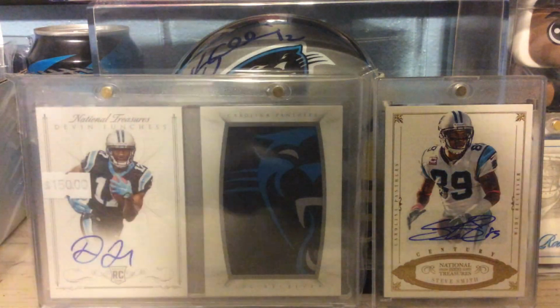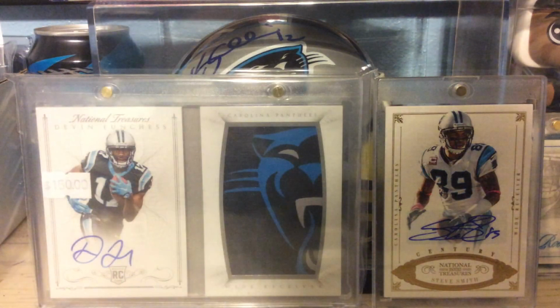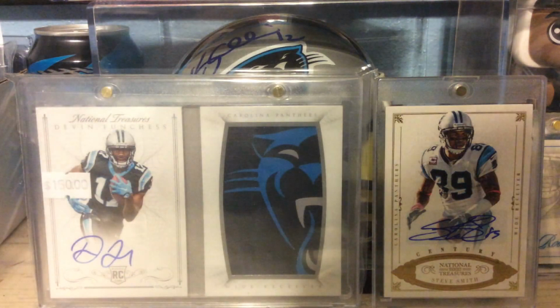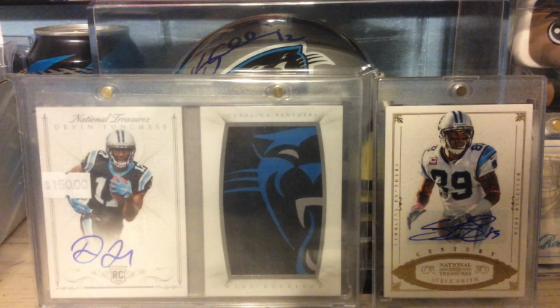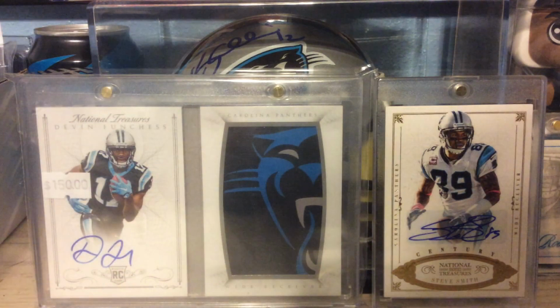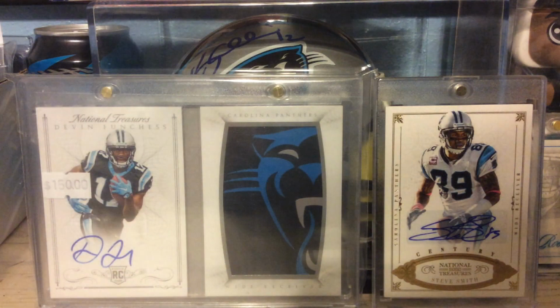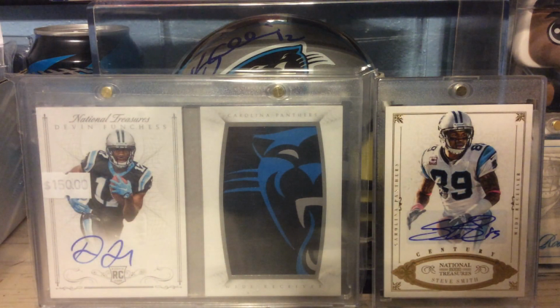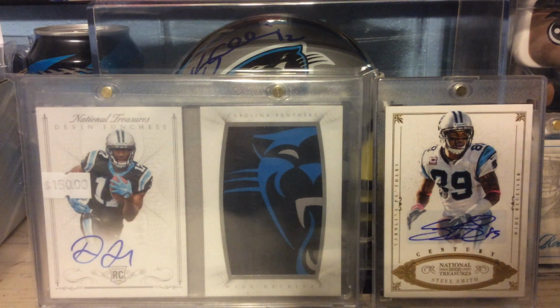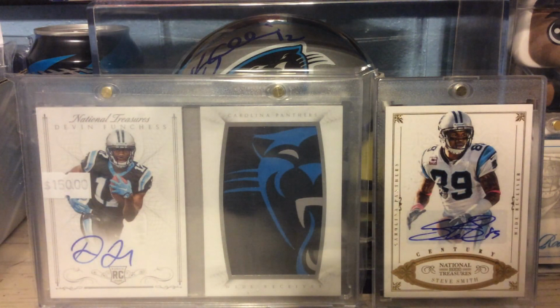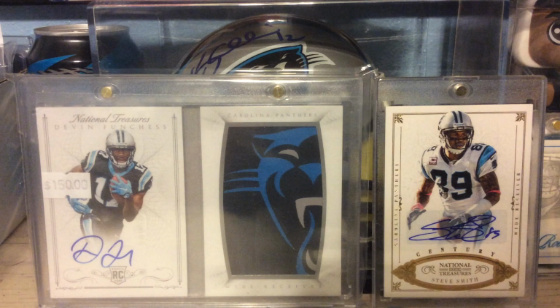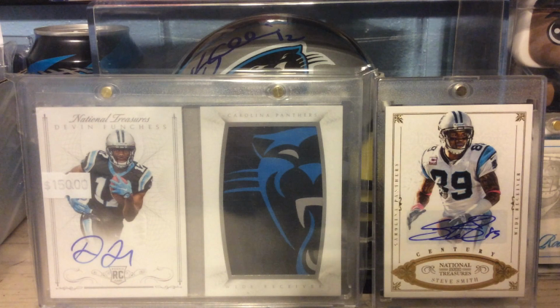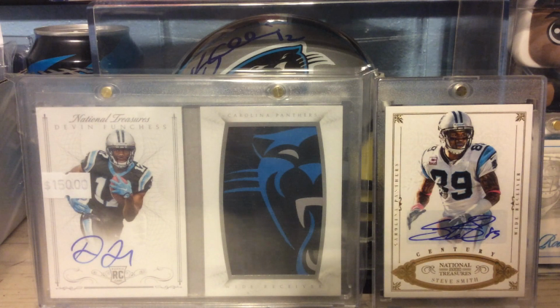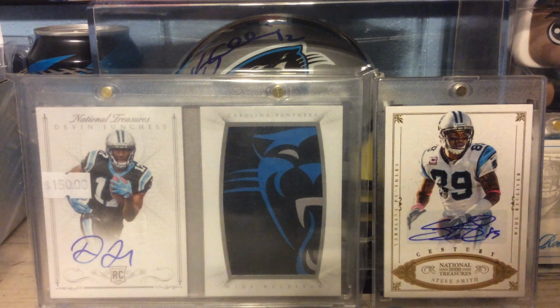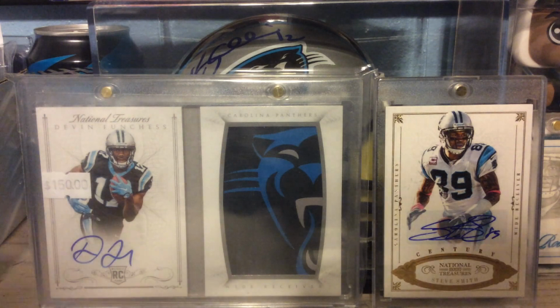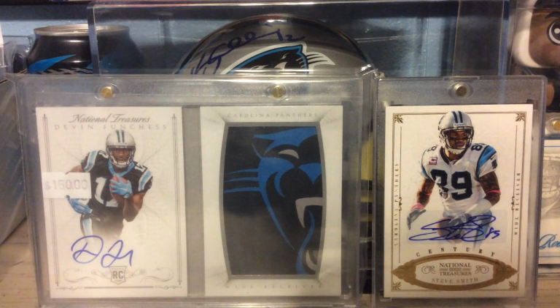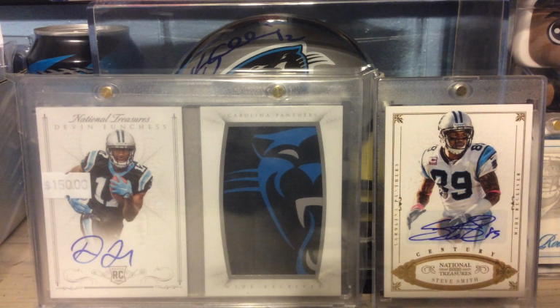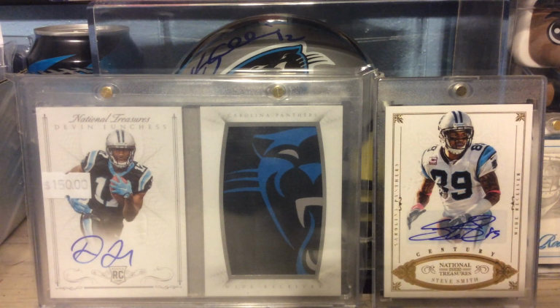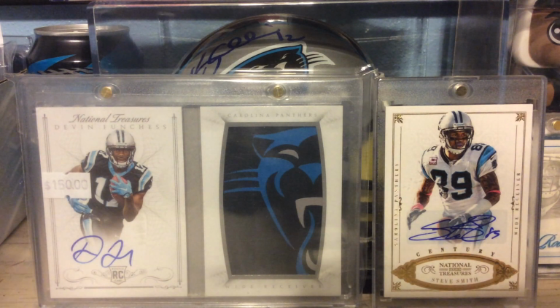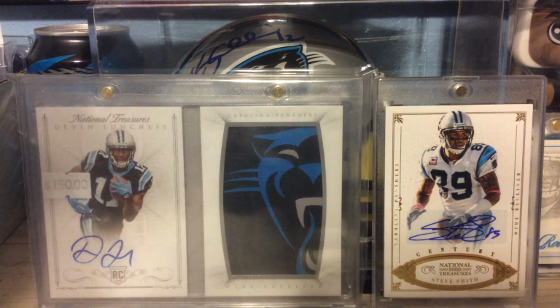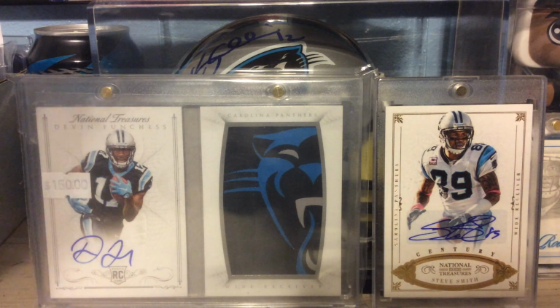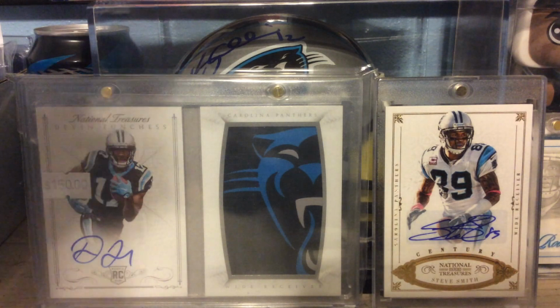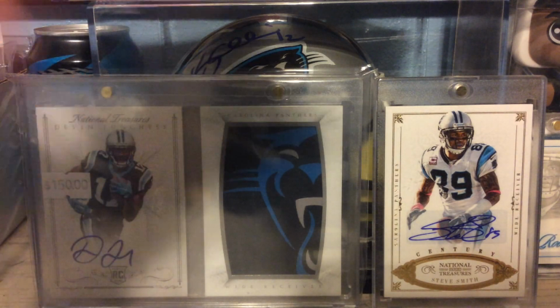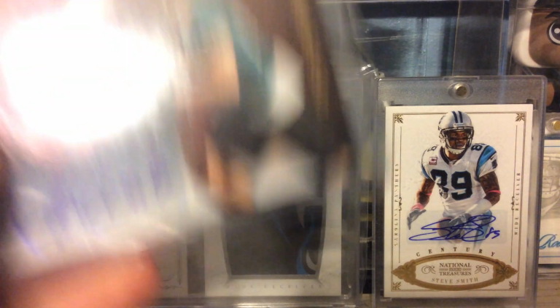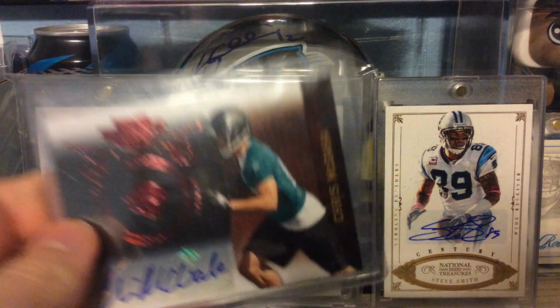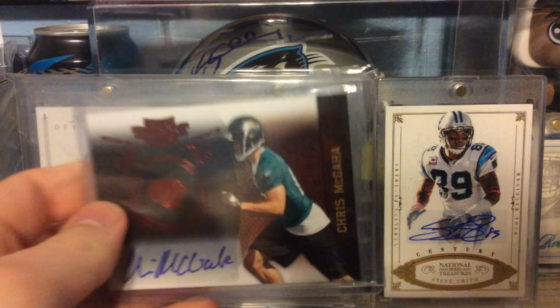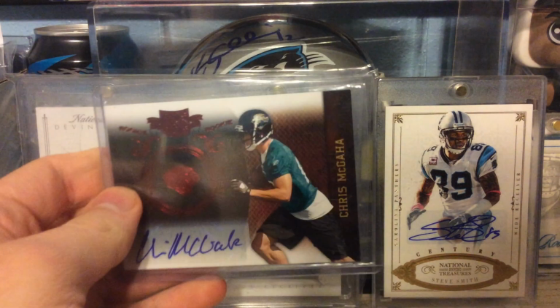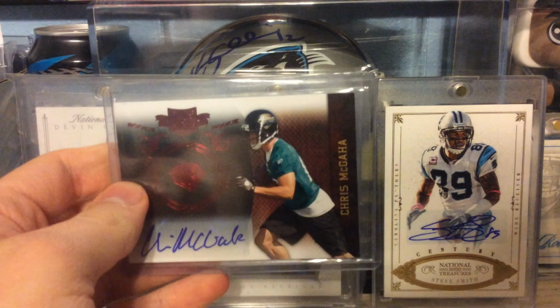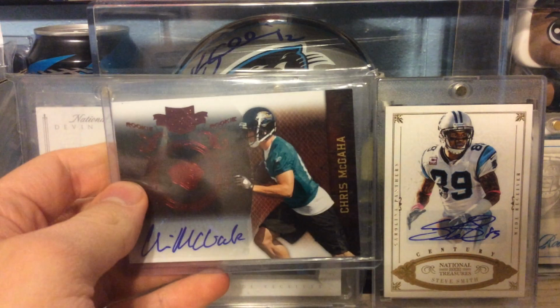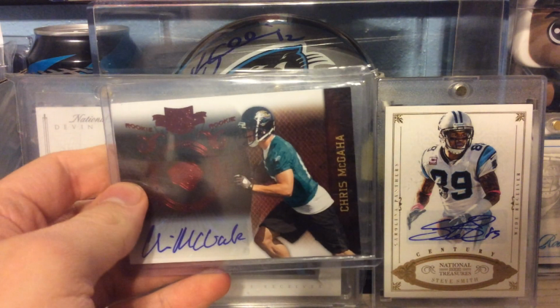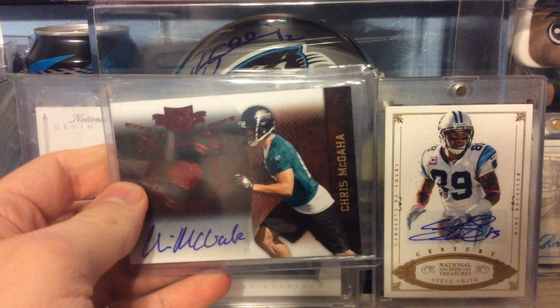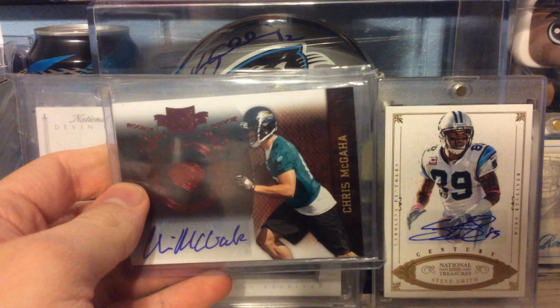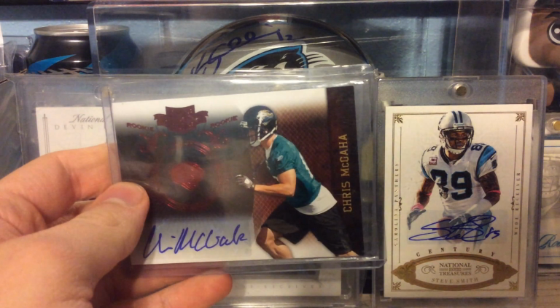Another card out of Plates and Patches from 2010, numbered to 449. This is a Chris McGaha.